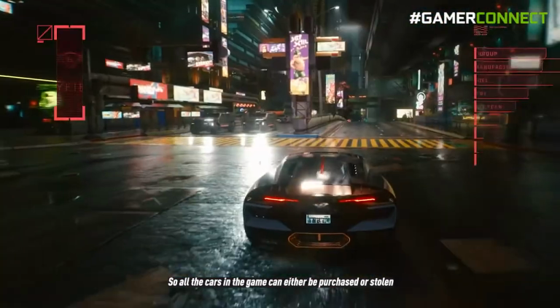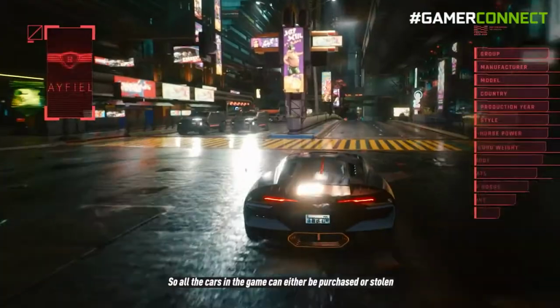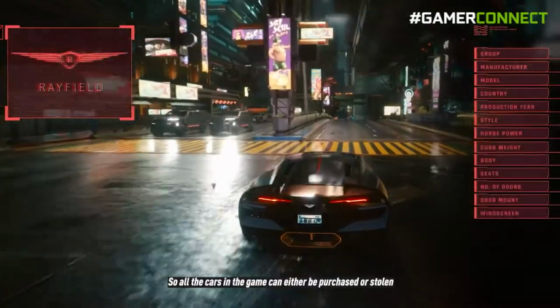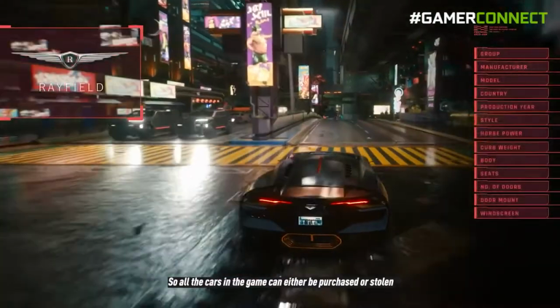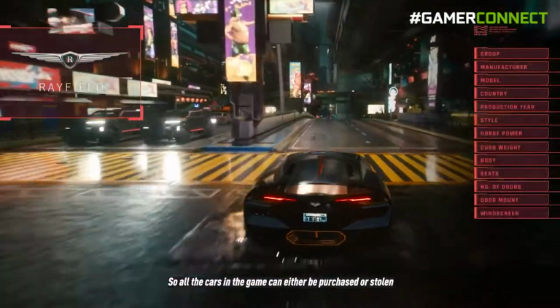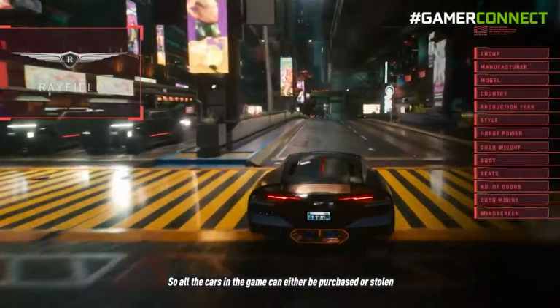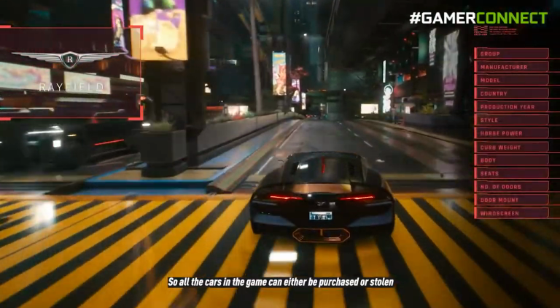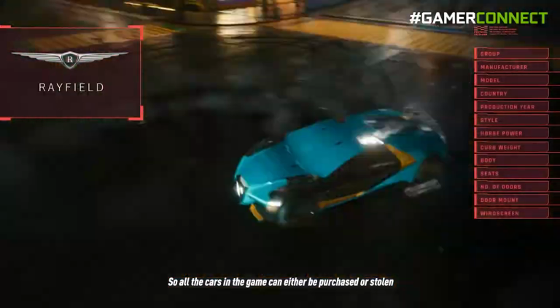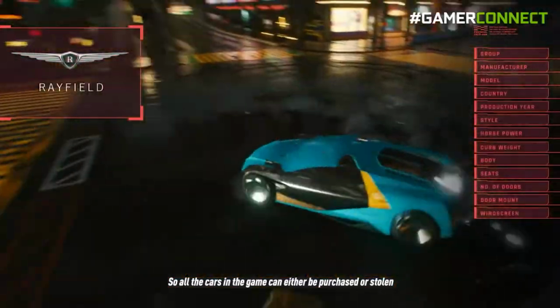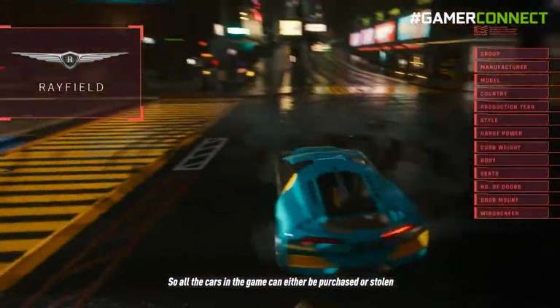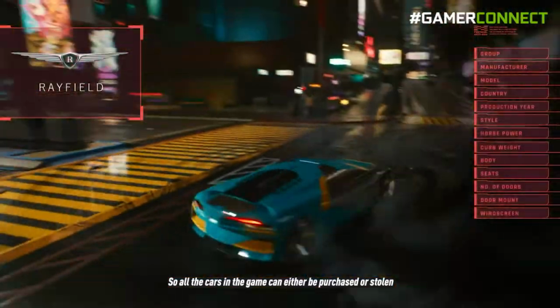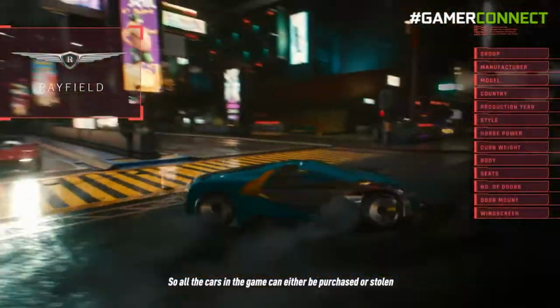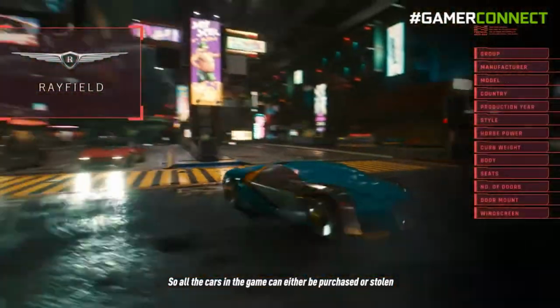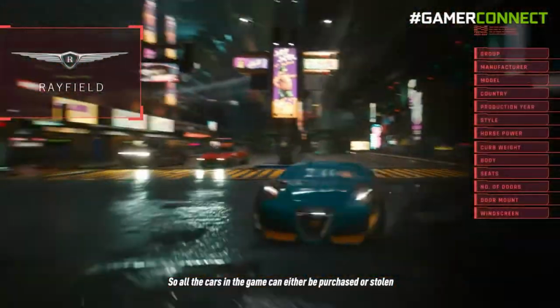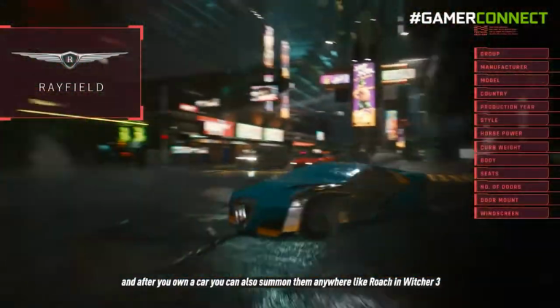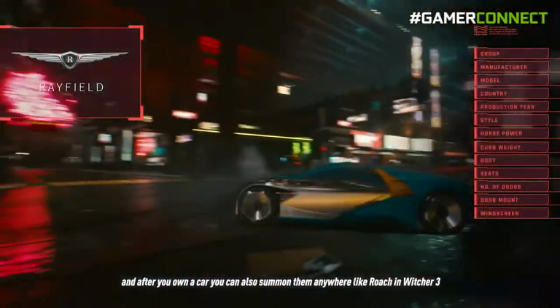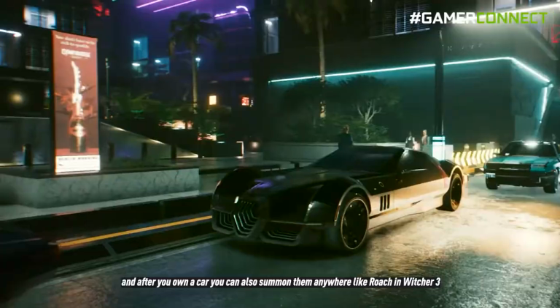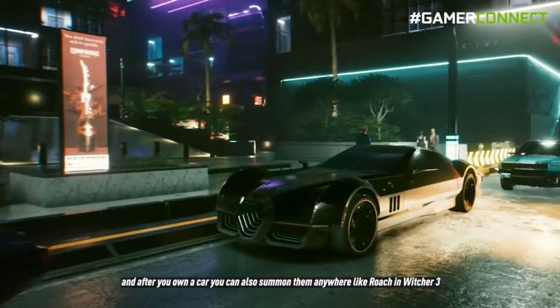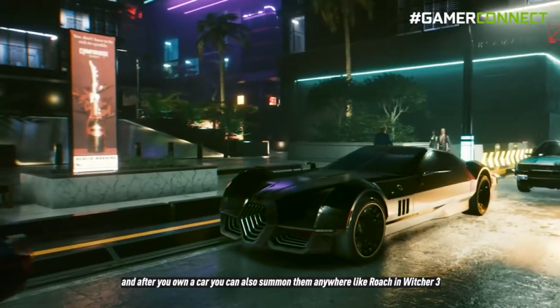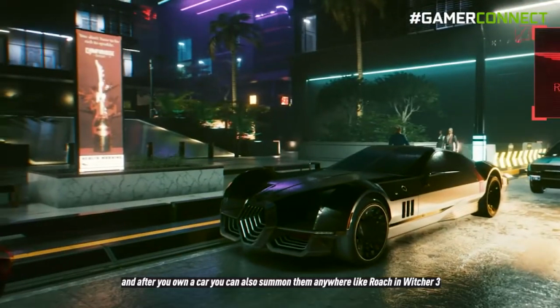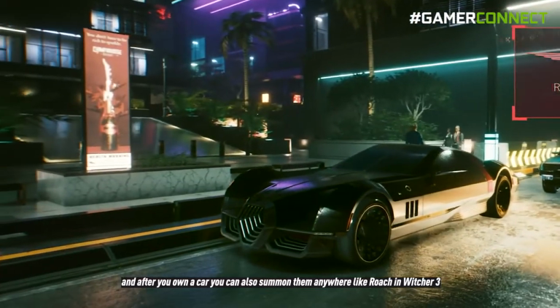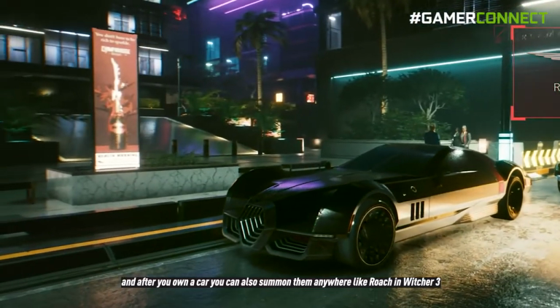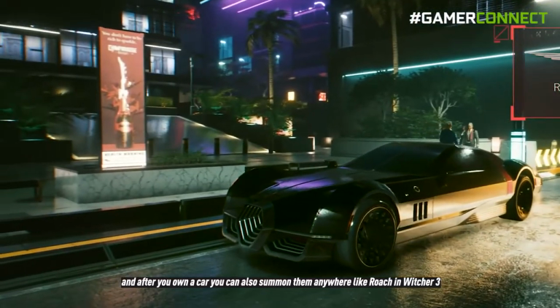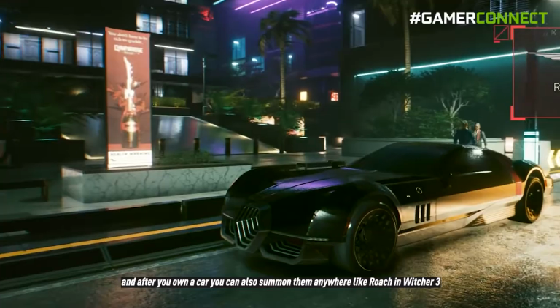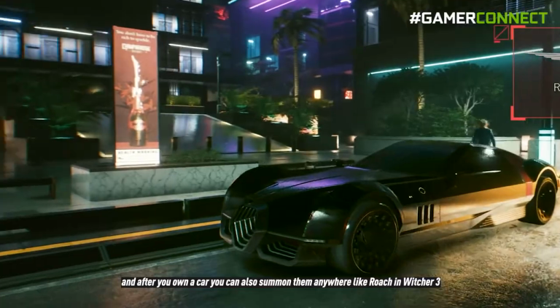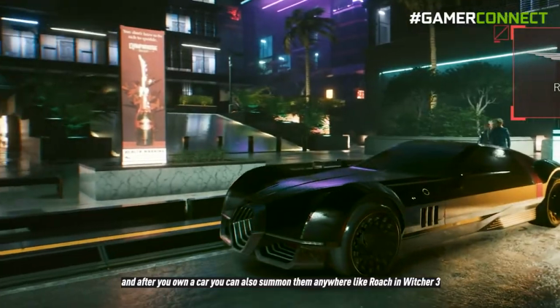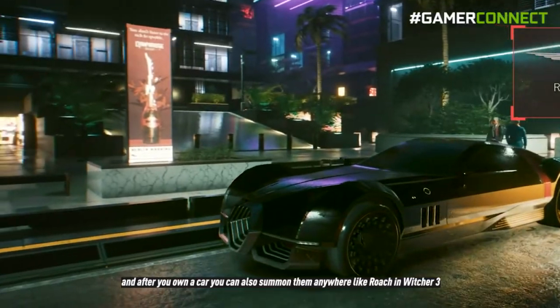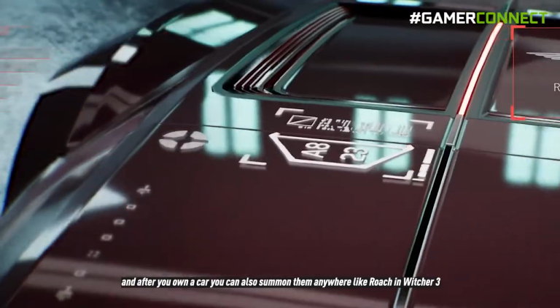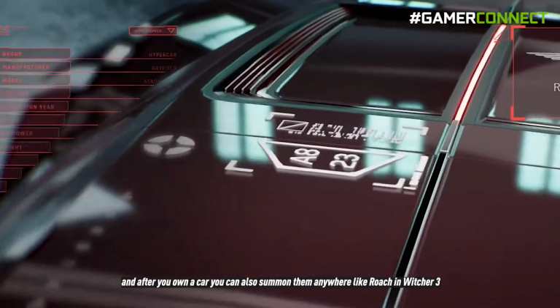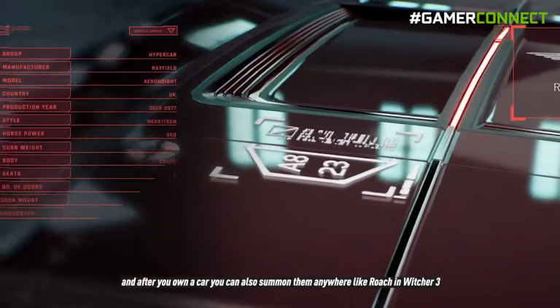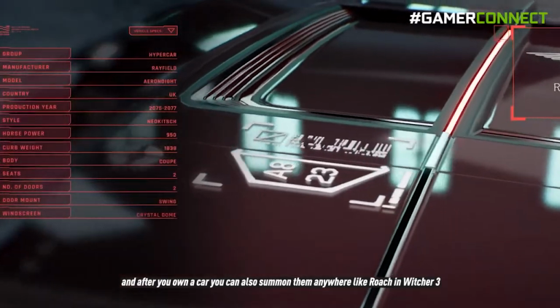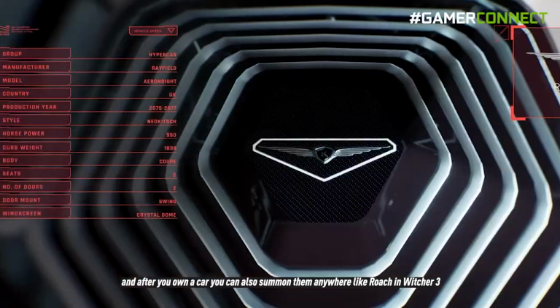All the cars in the game can either be purchased or stolen, and after you own a car you can also summon them anywhere — like Roach in Witcher 3.